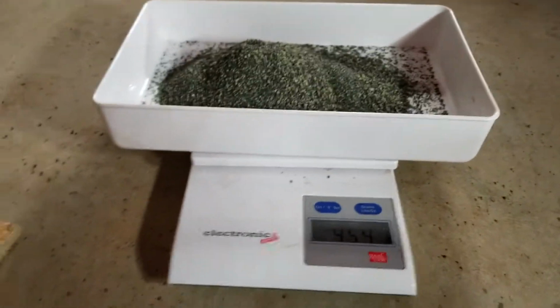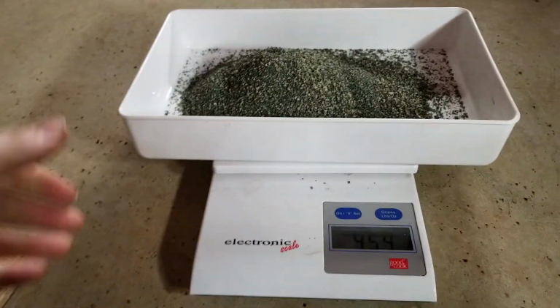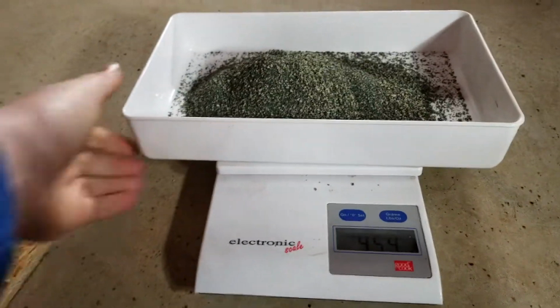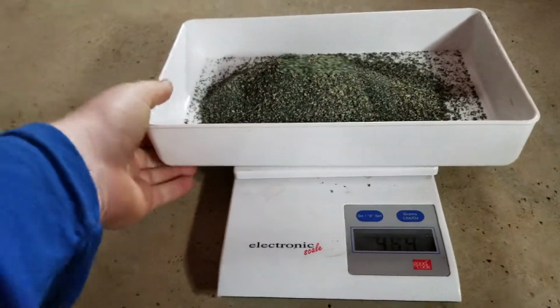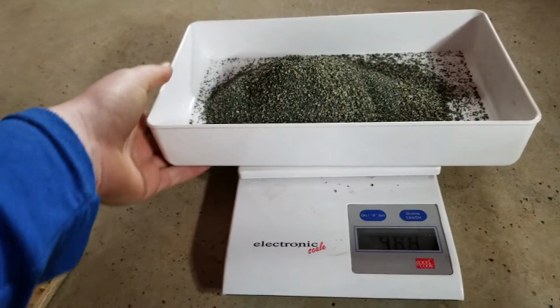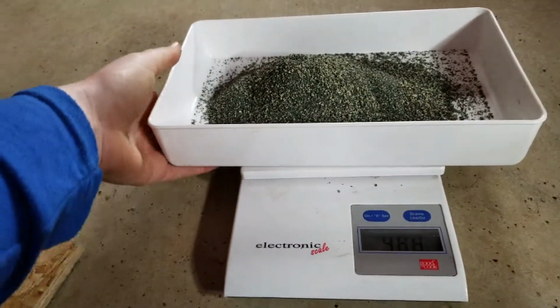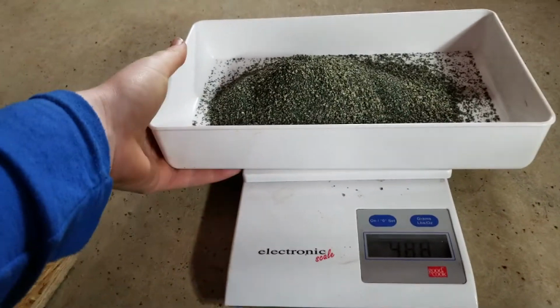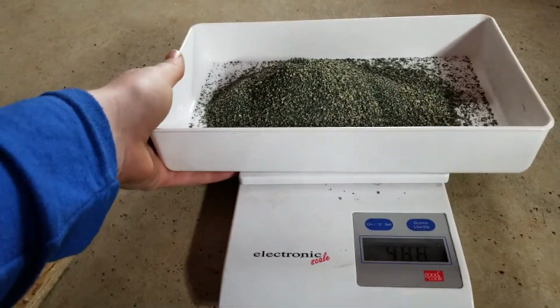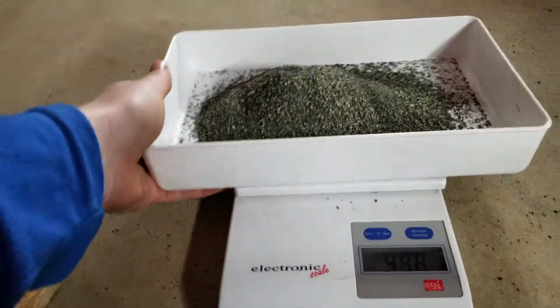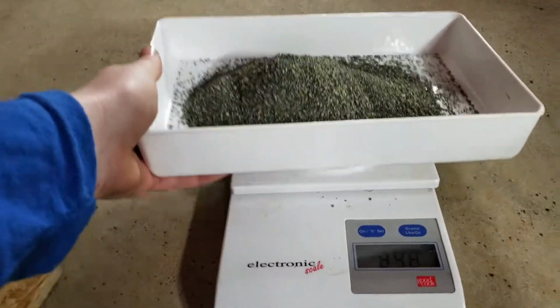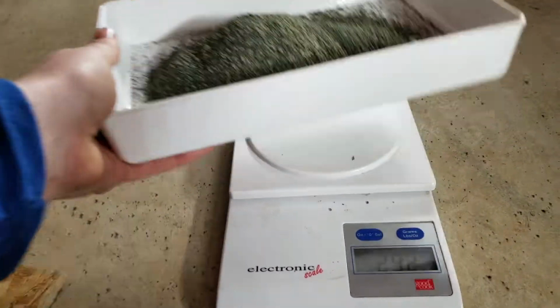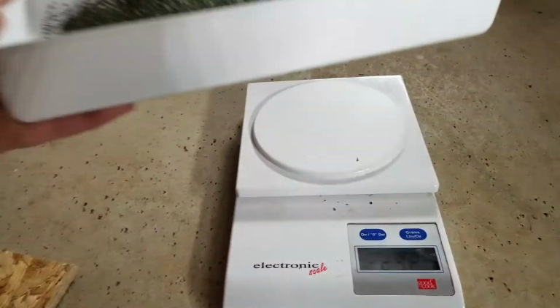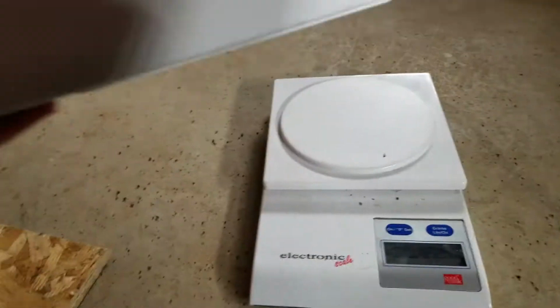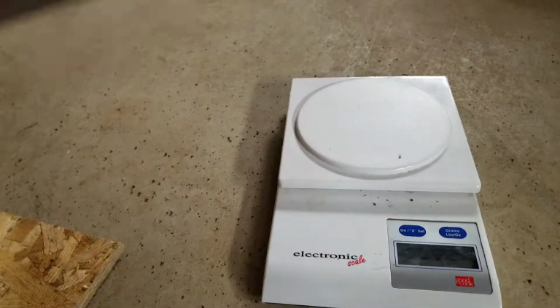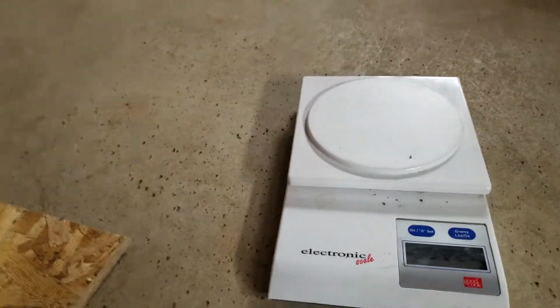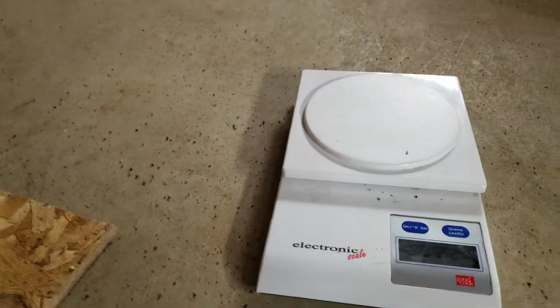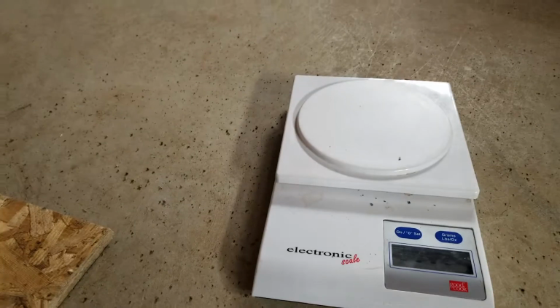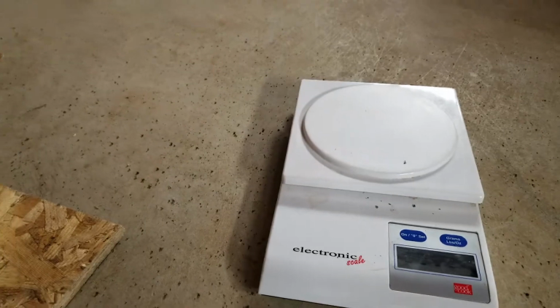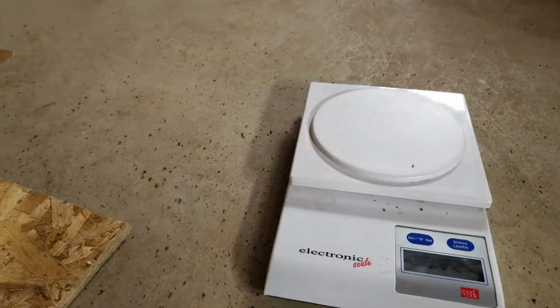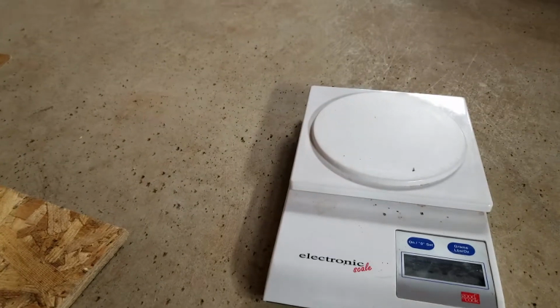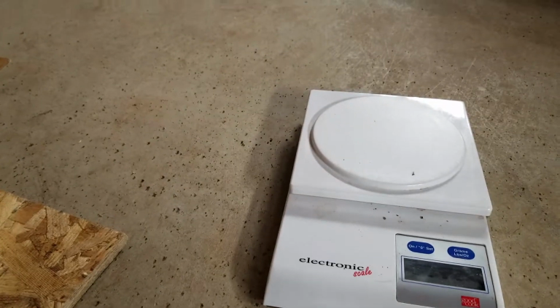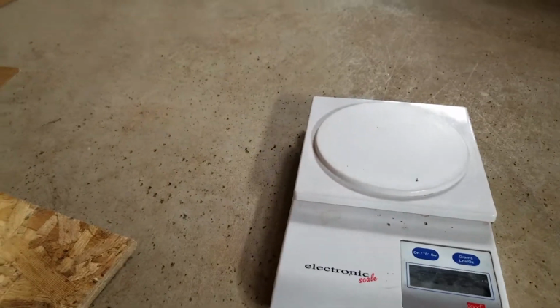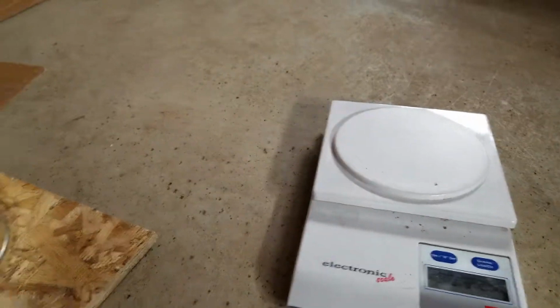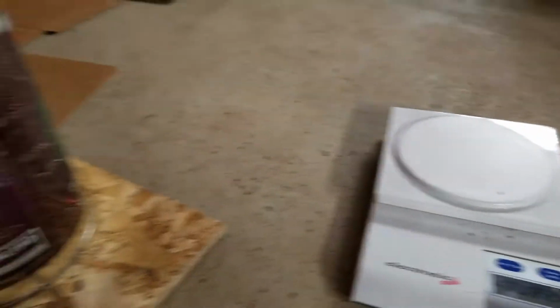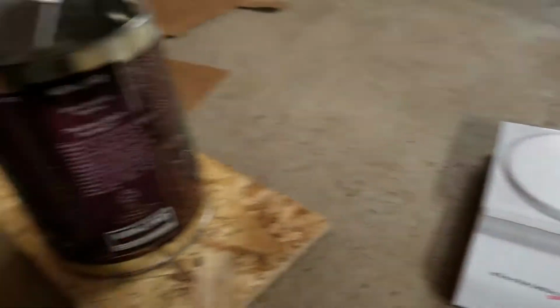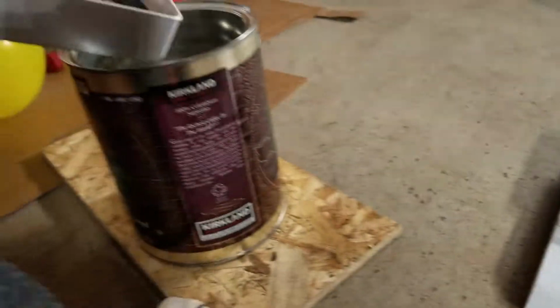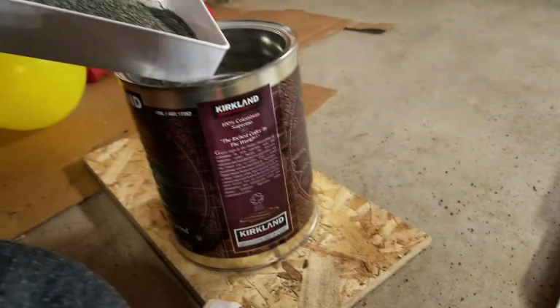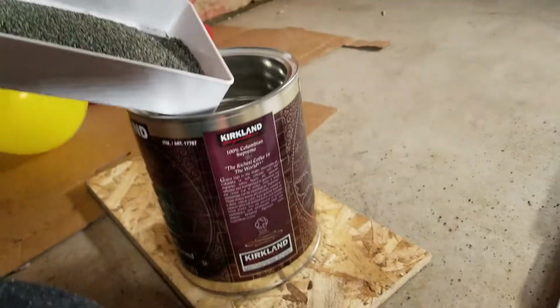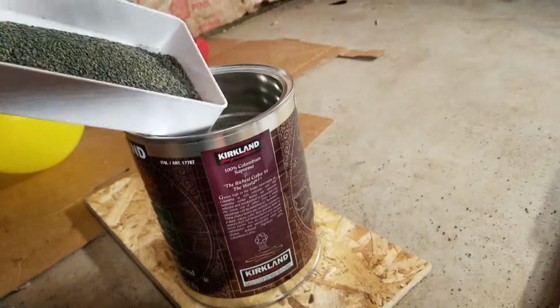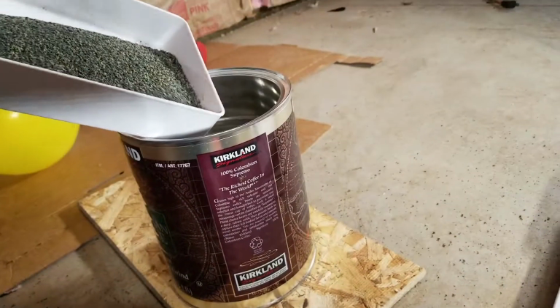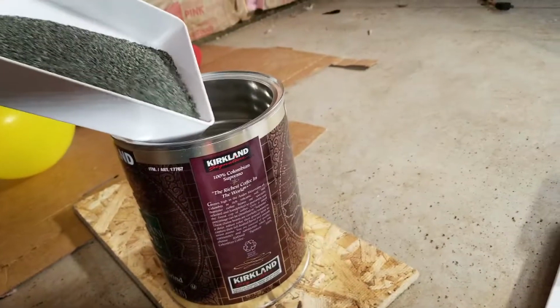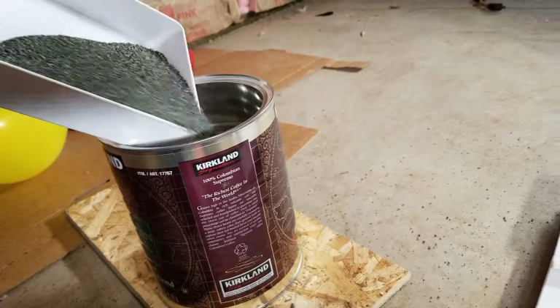Next, I'm going to take the sand from this scale and pour it into my coffee can here.